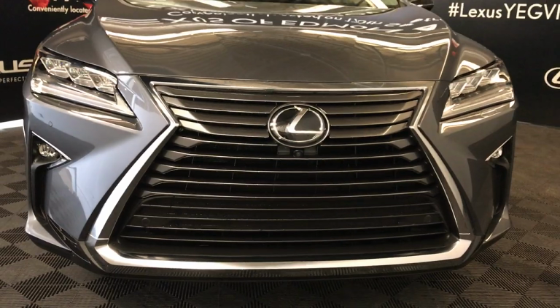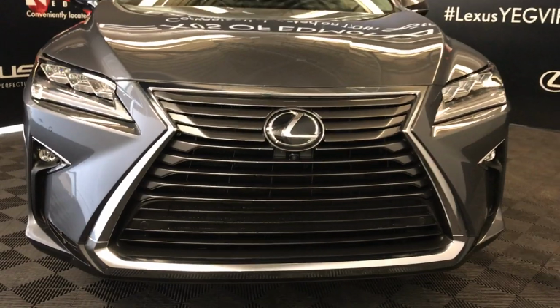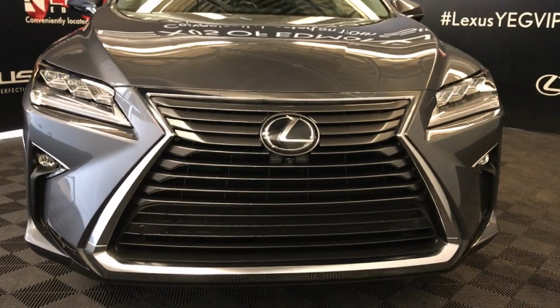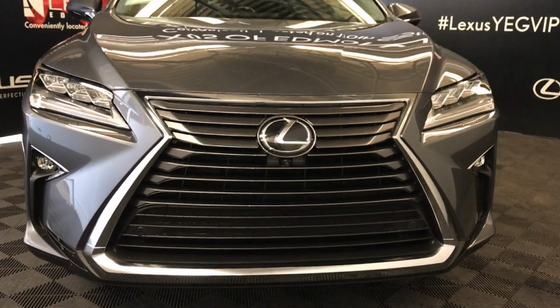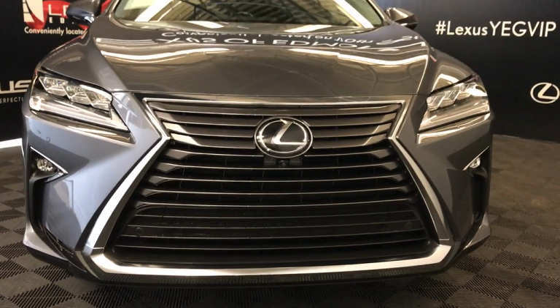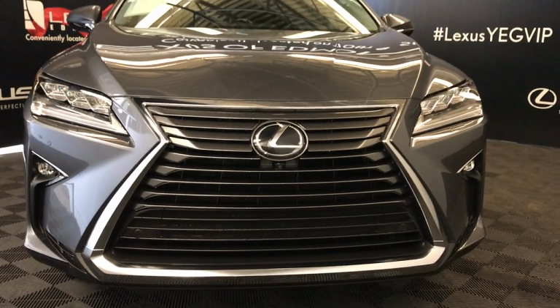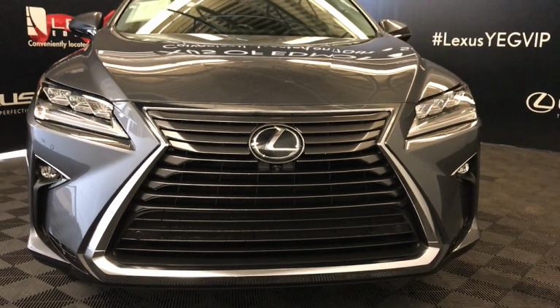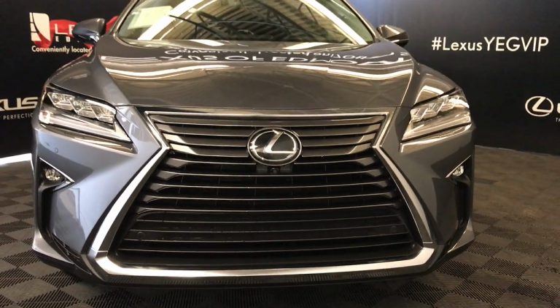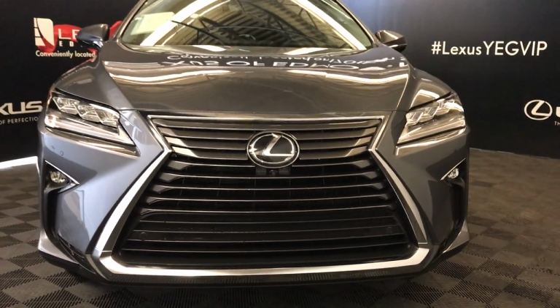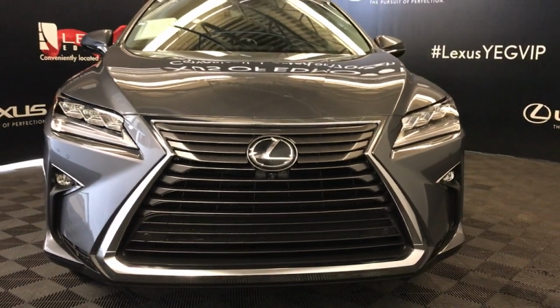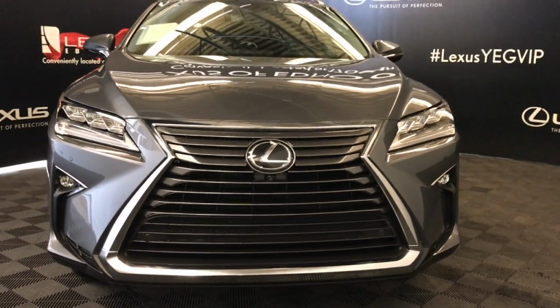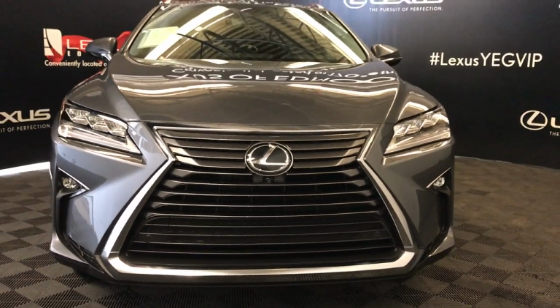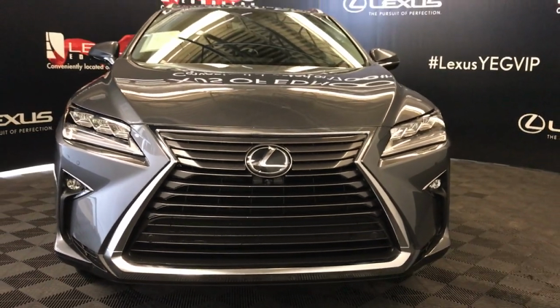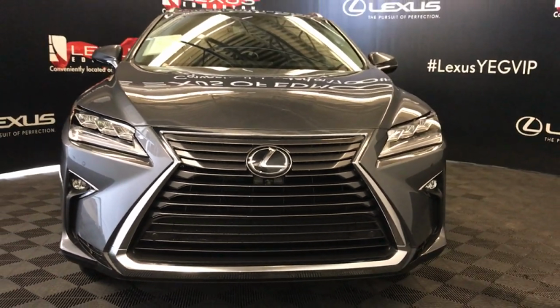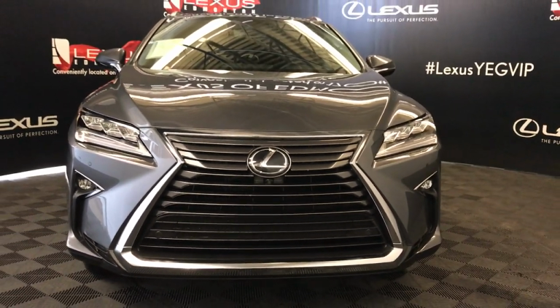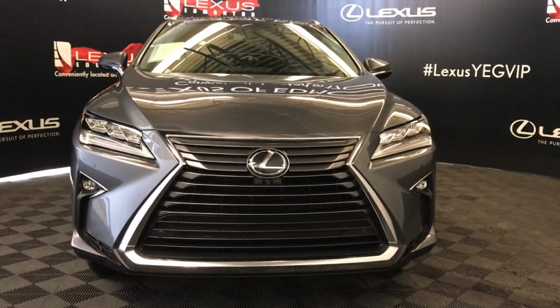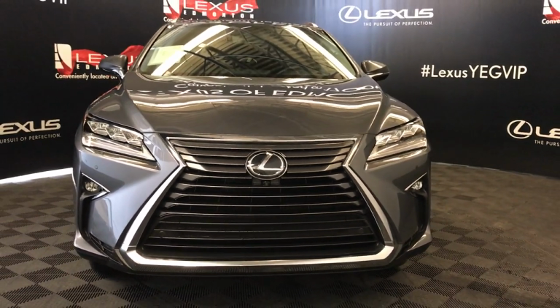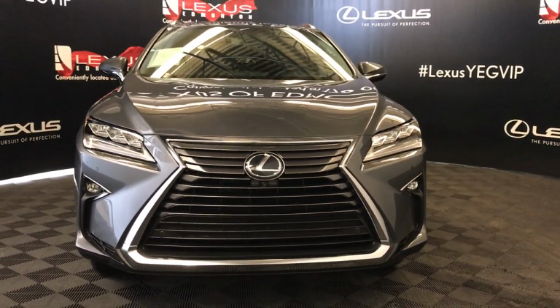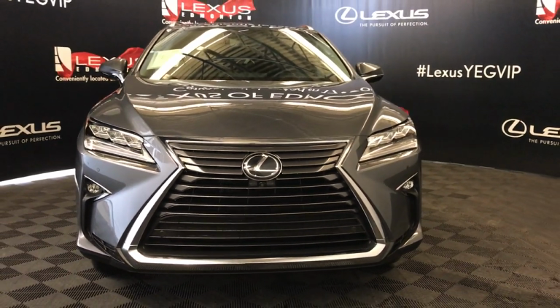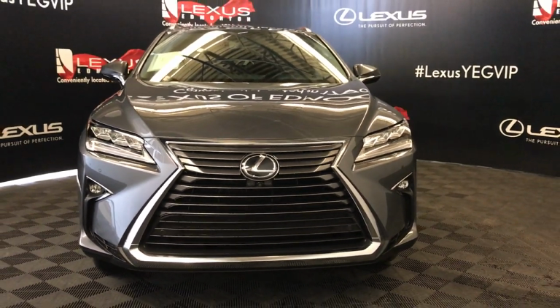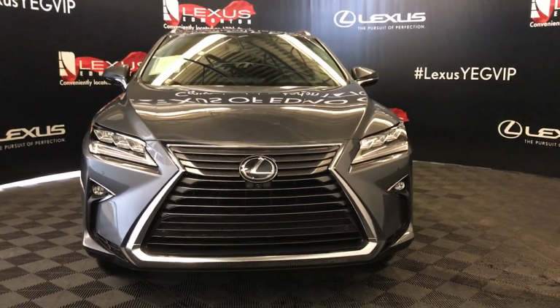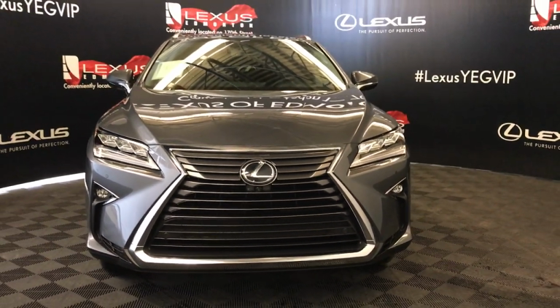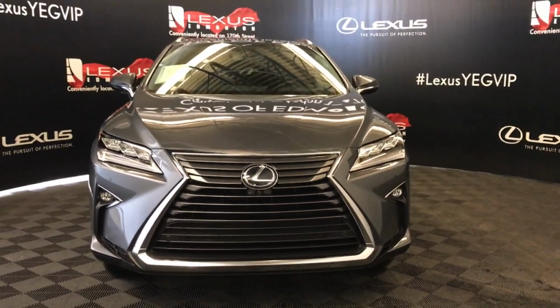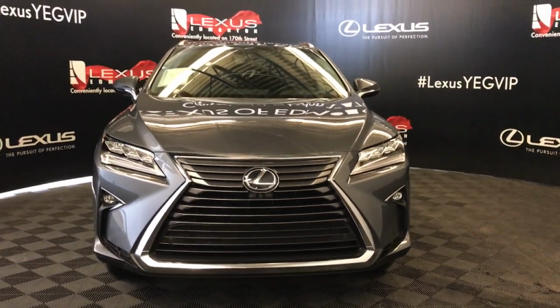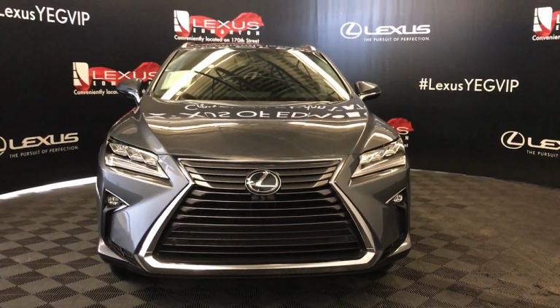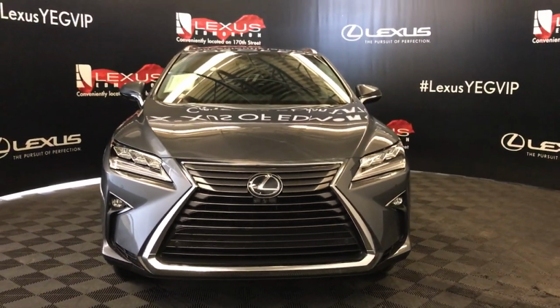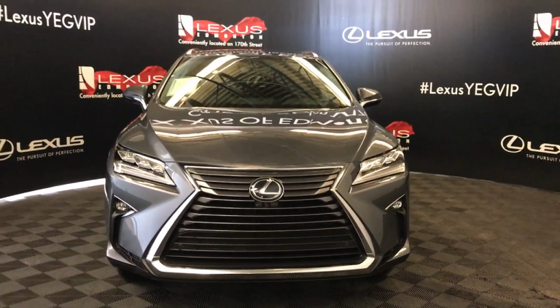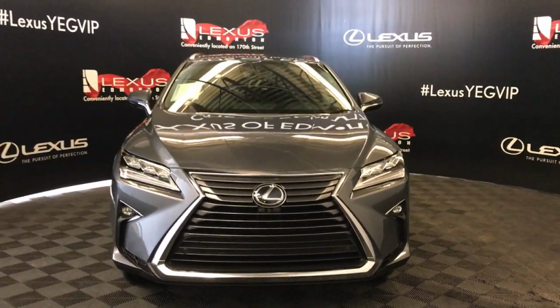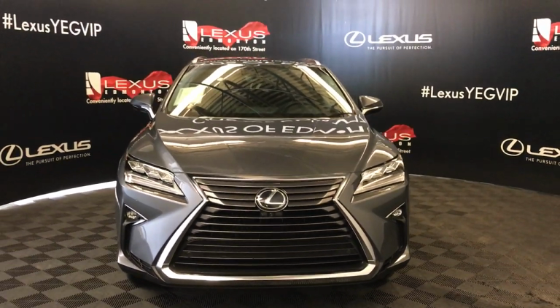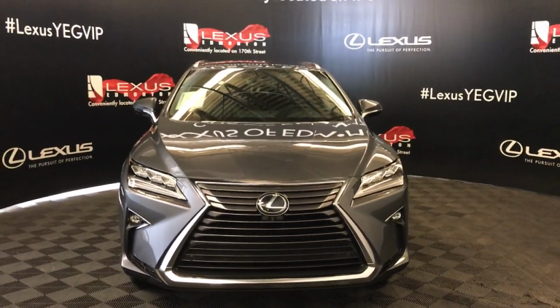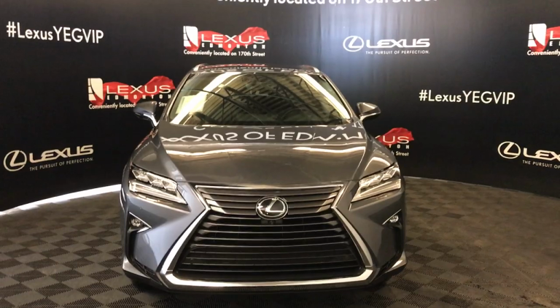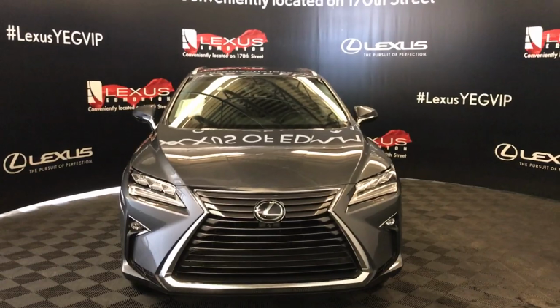Come on down to Lexus of Edmonton and check out all the new 2019 RX350Ls.